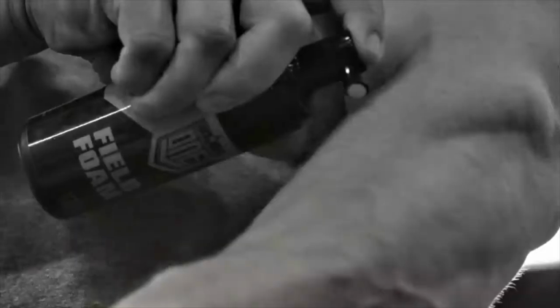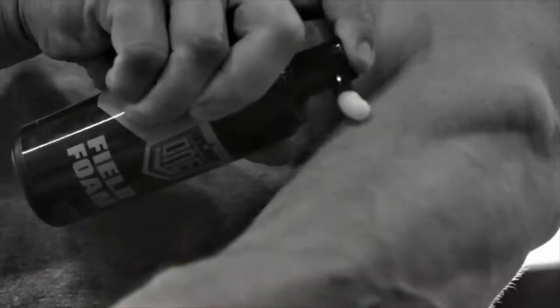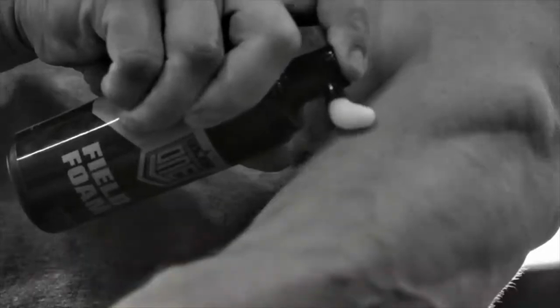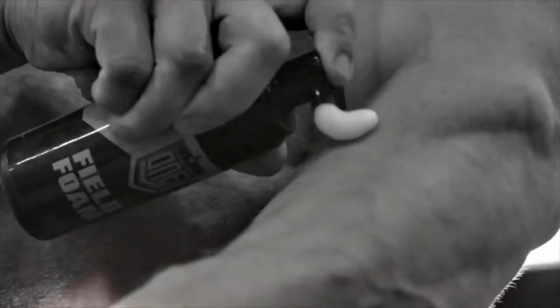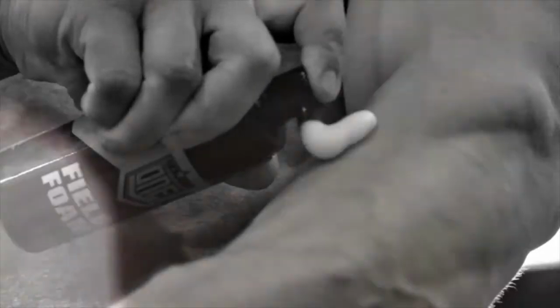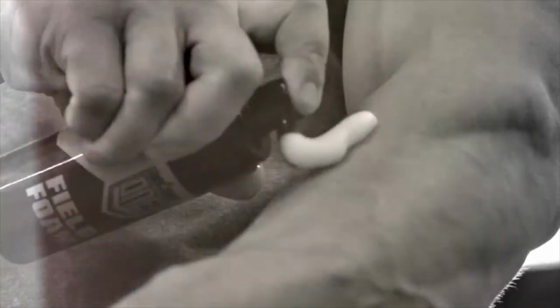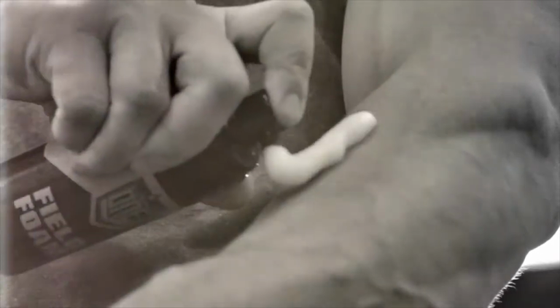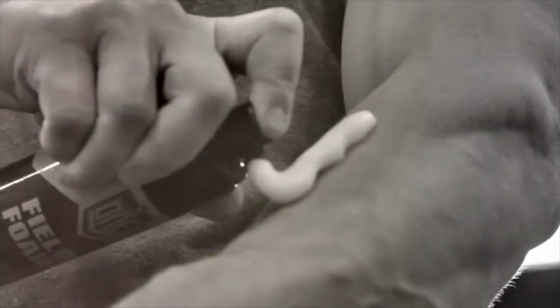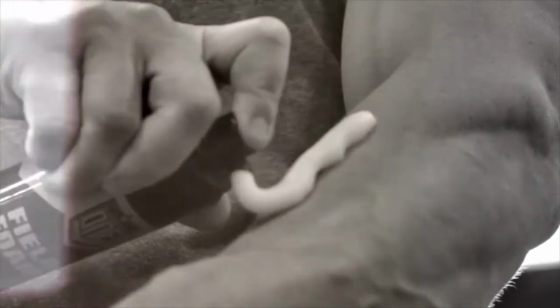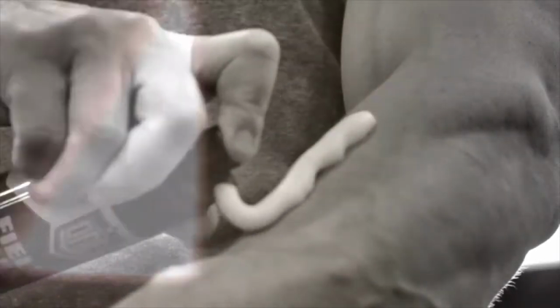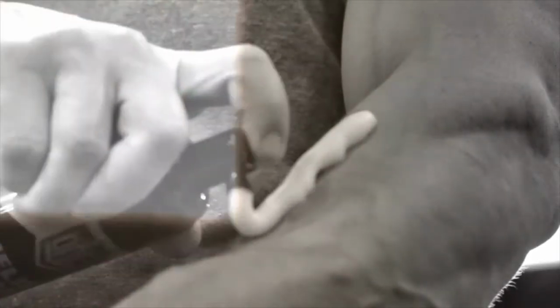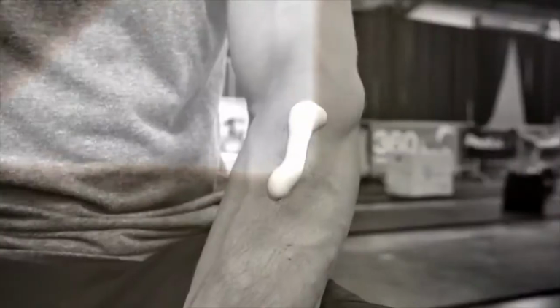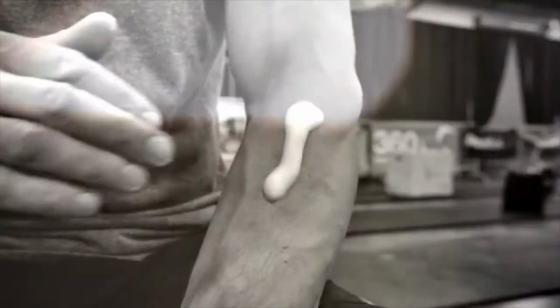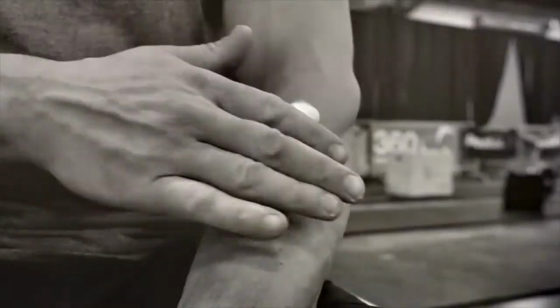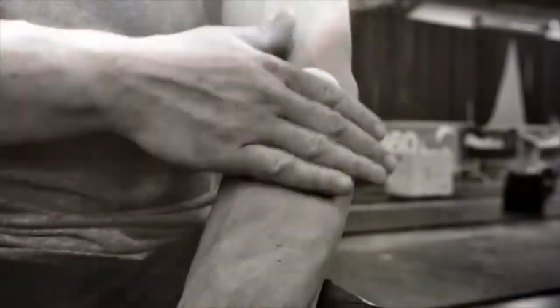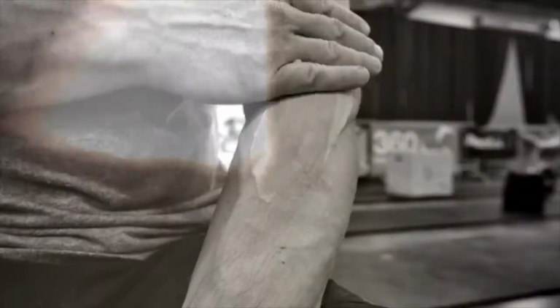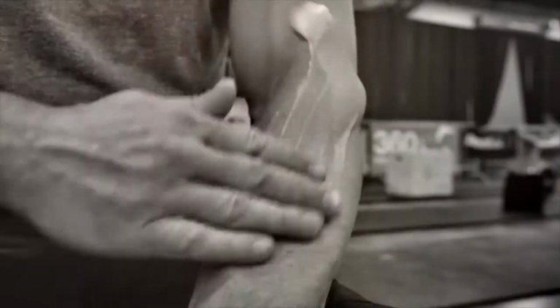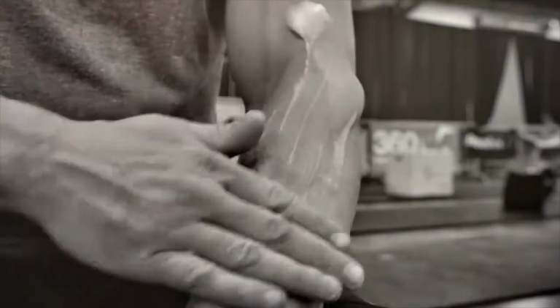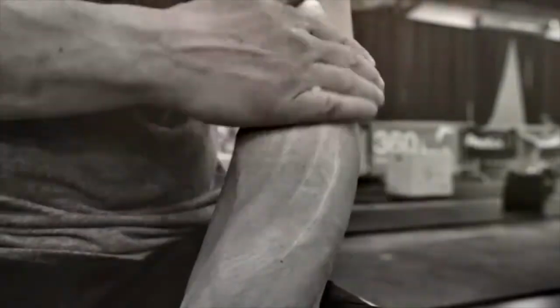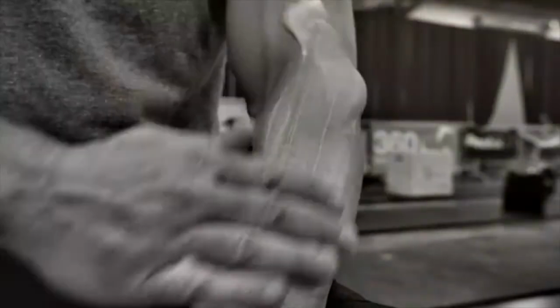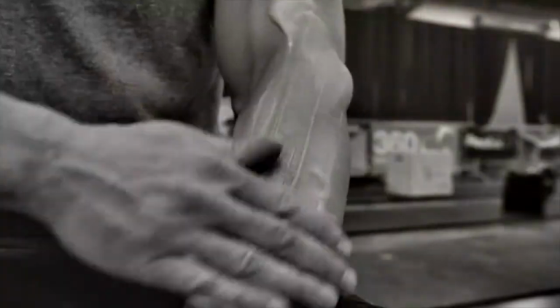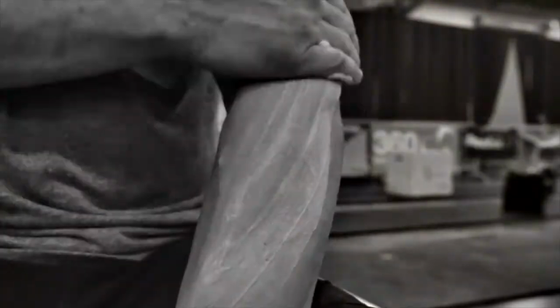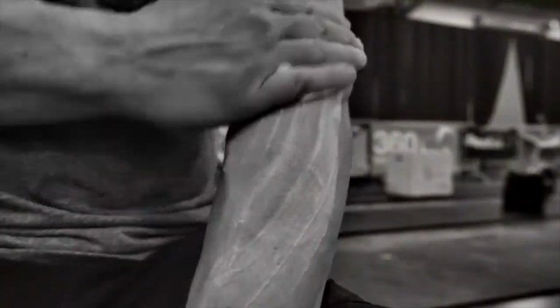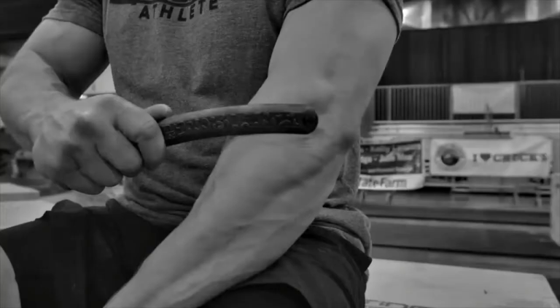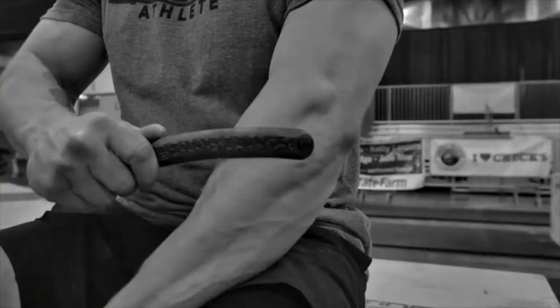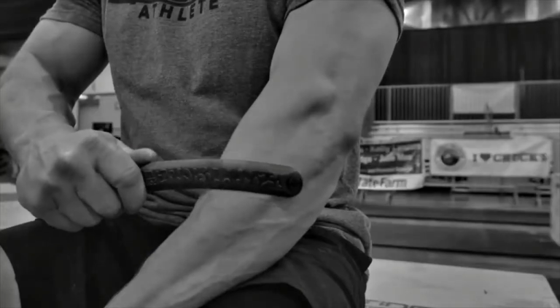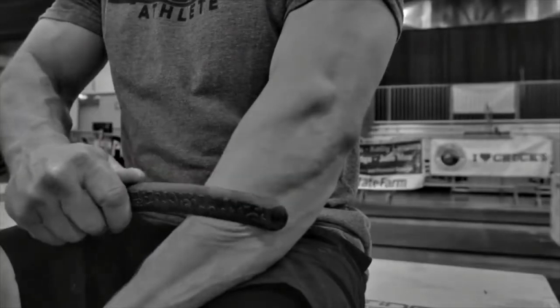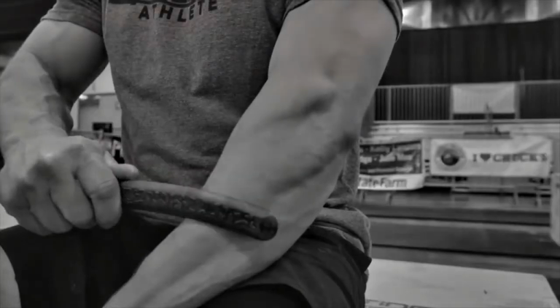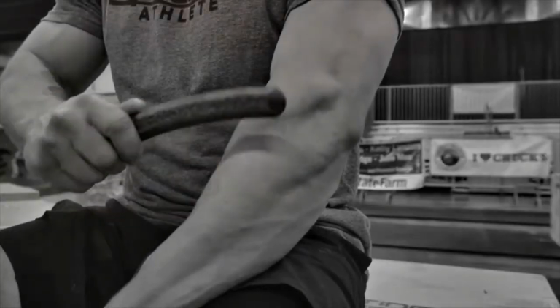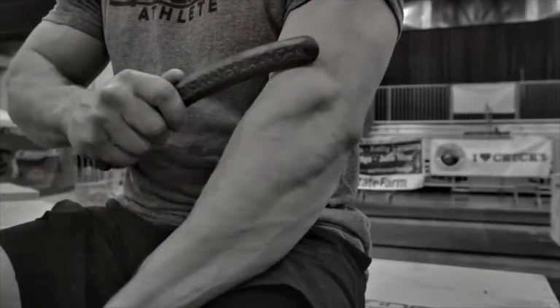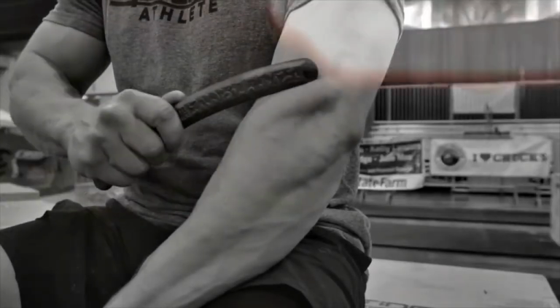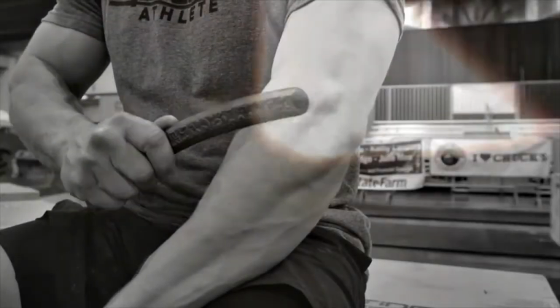Whether it's scraping, pumping, mobilizing, or flossing, you have to stay ahead of potential injuries.